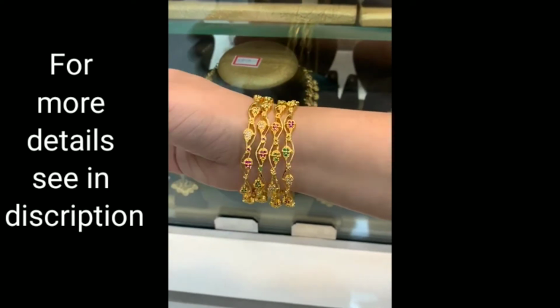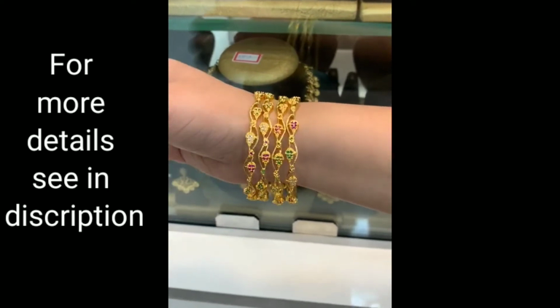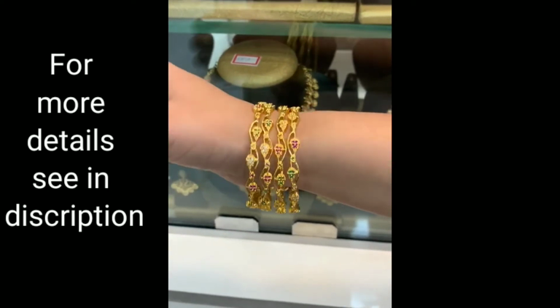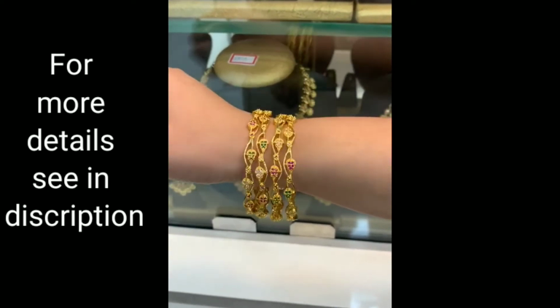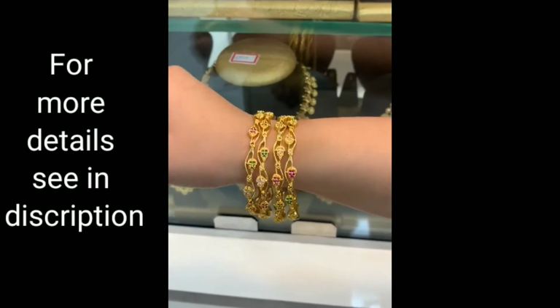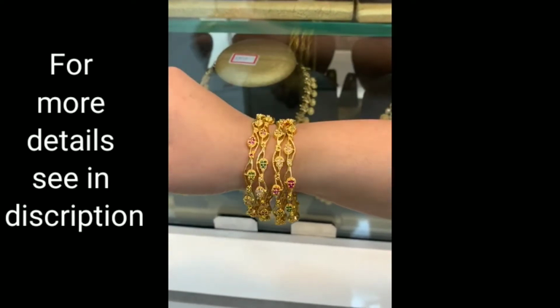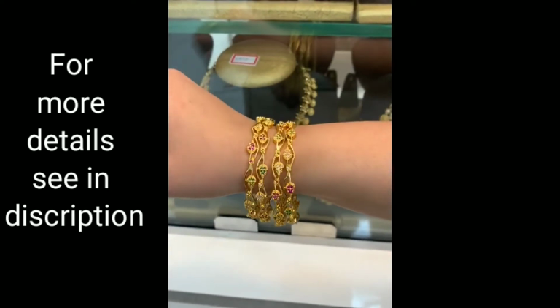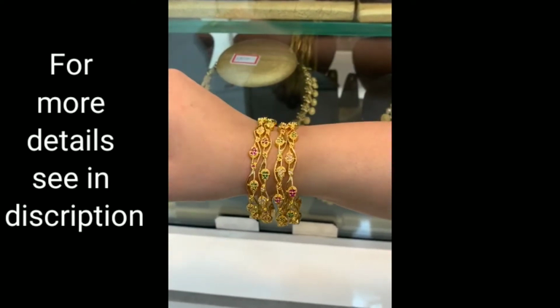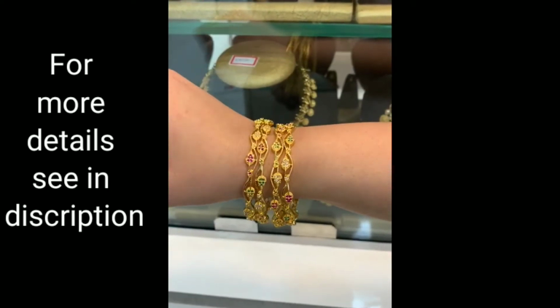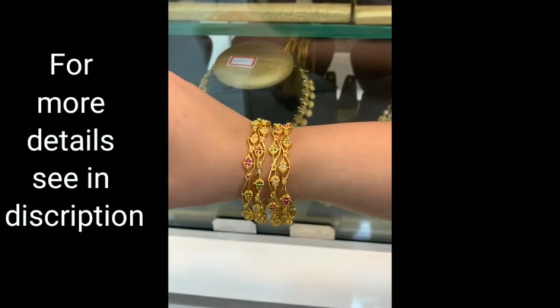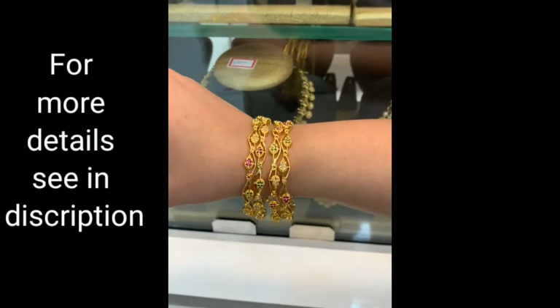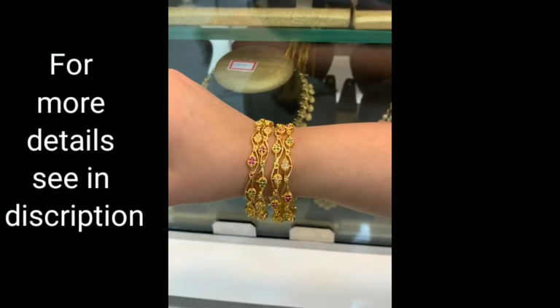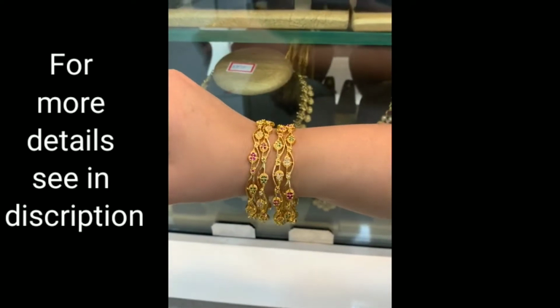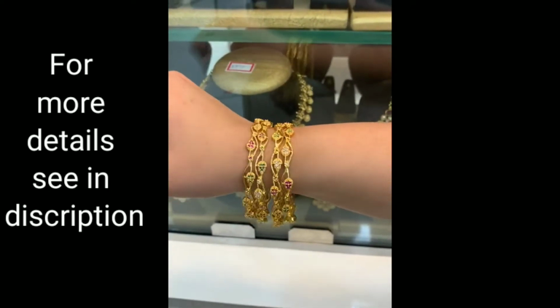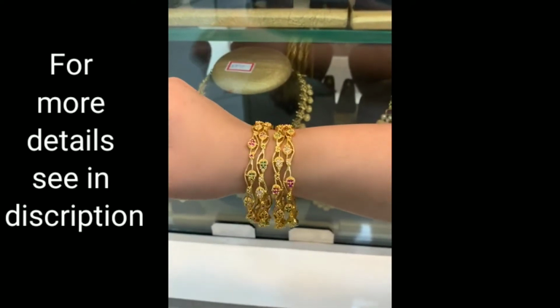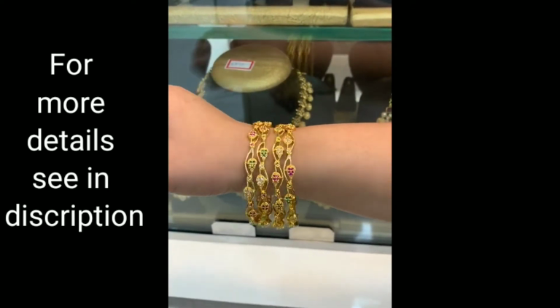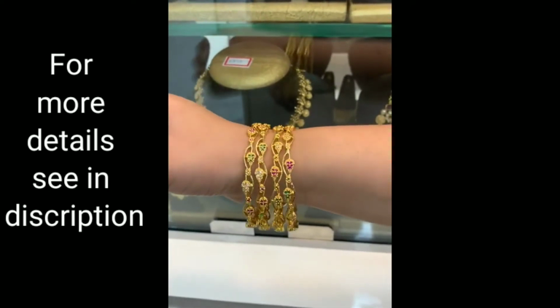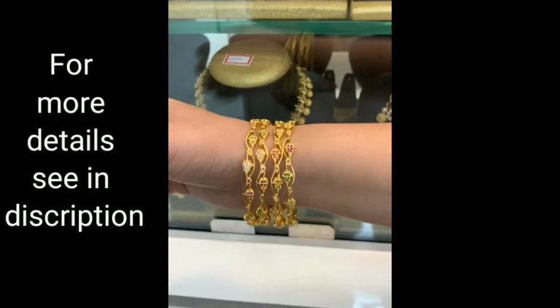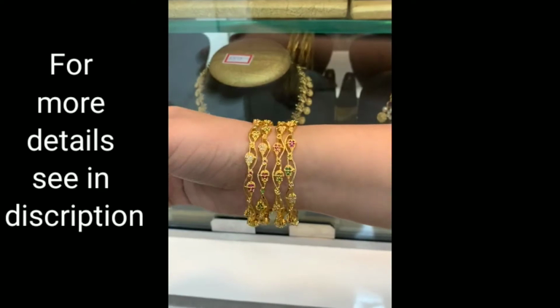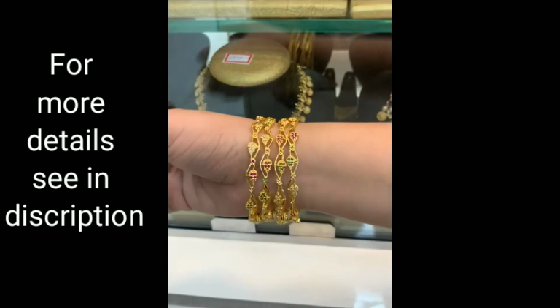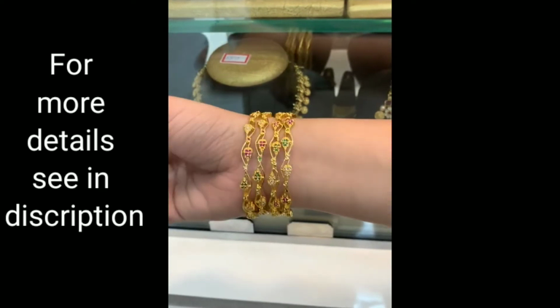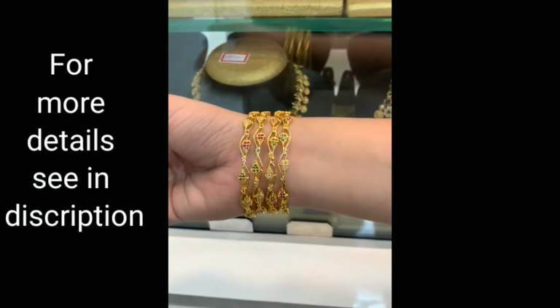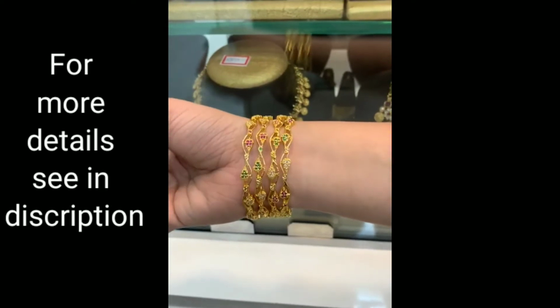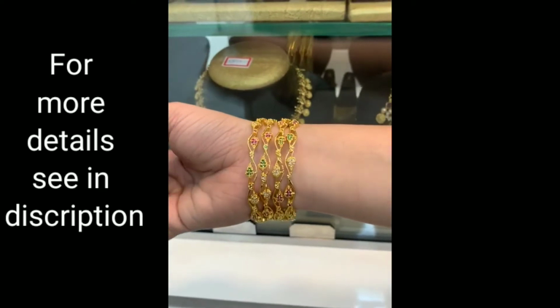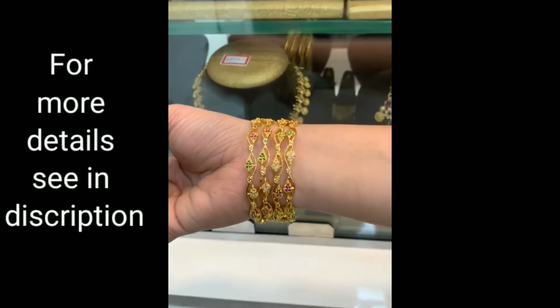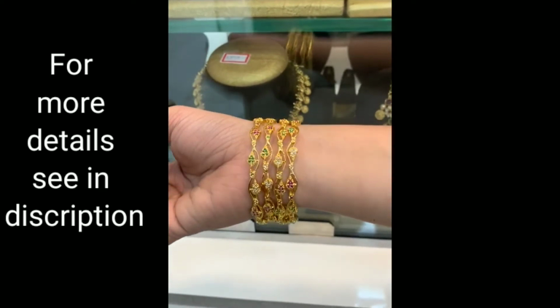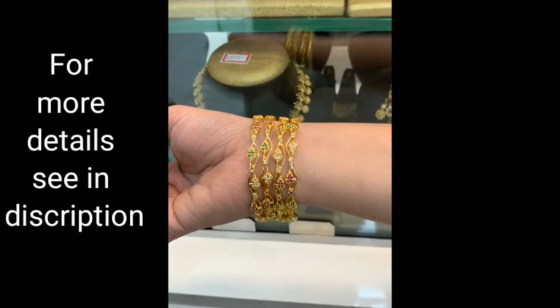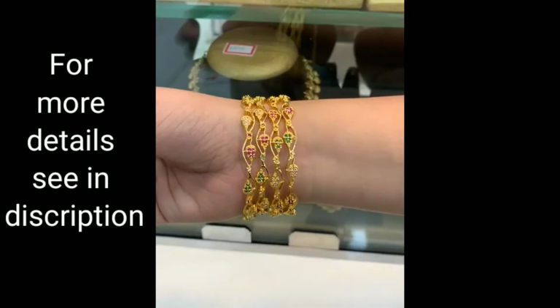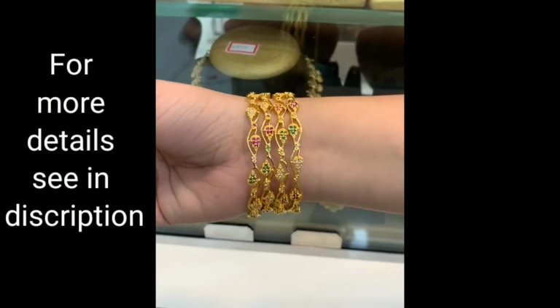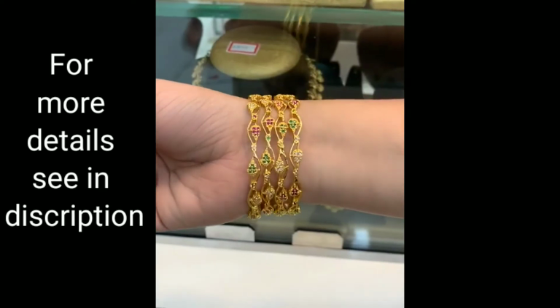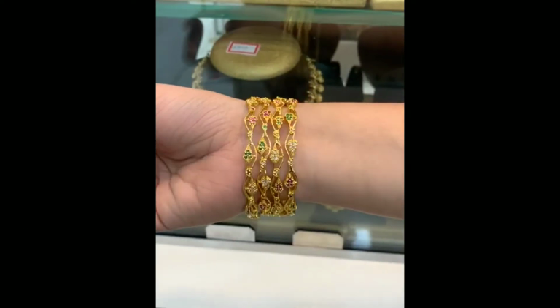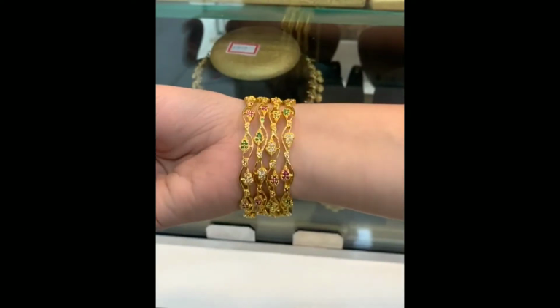If you want to see the jewelry in this video, you can use it as a simple function.